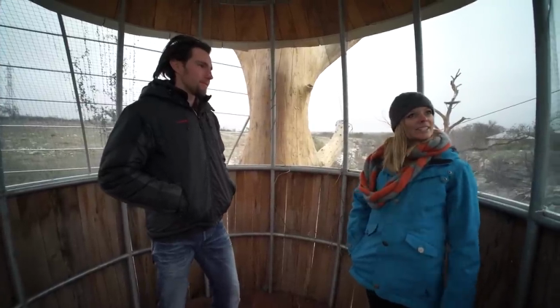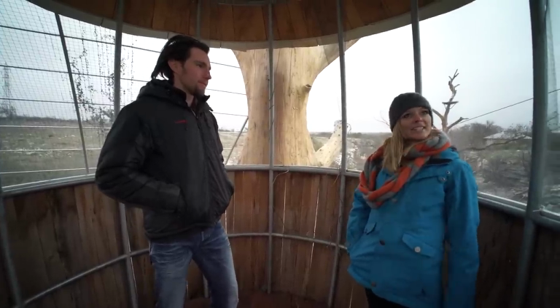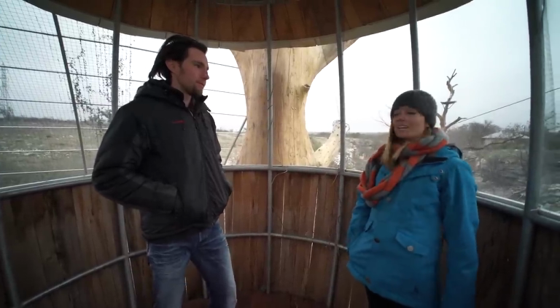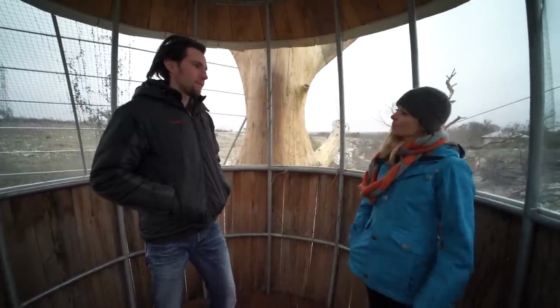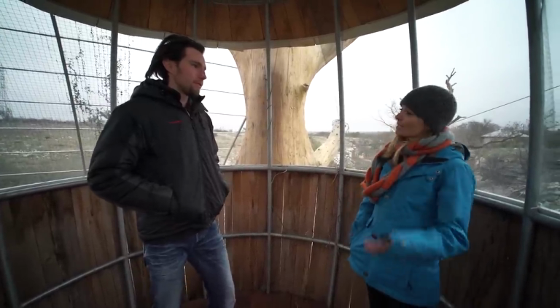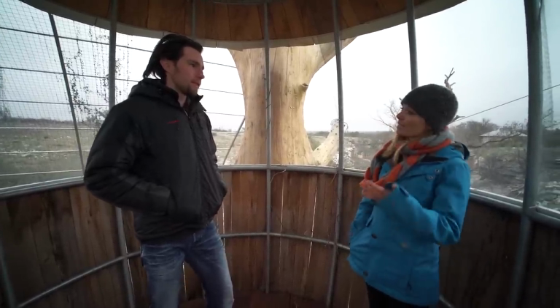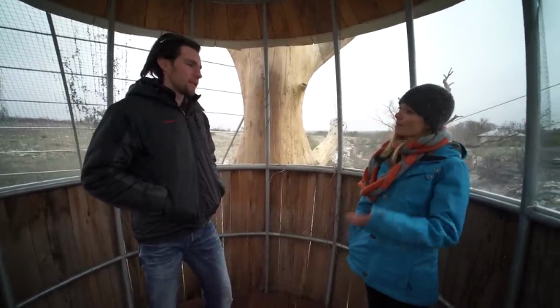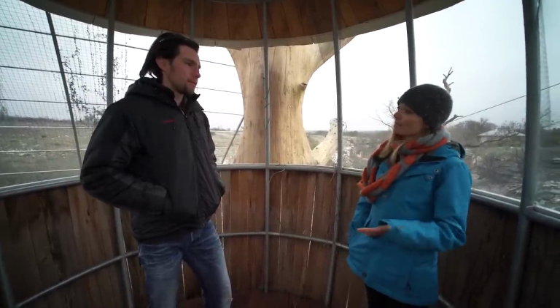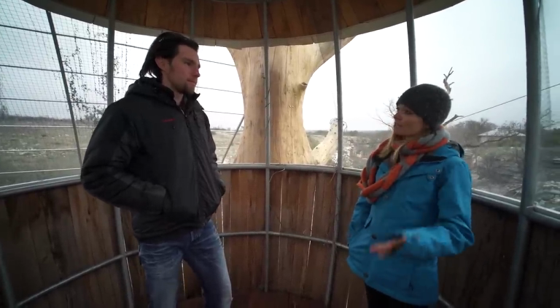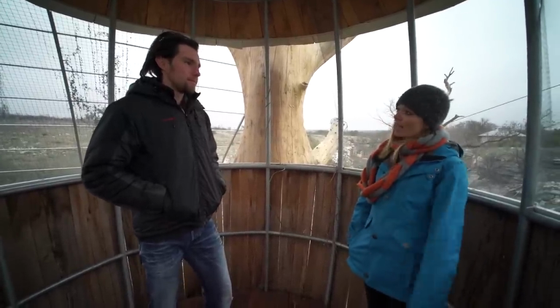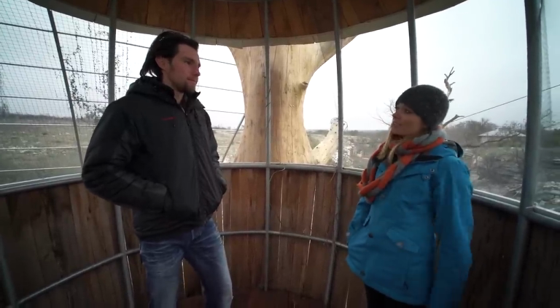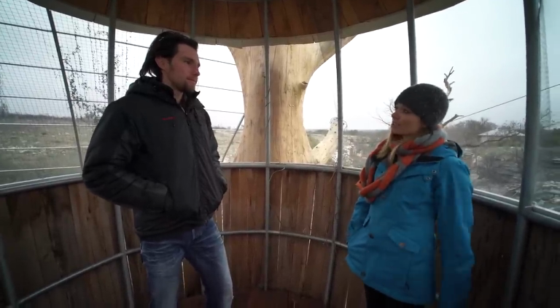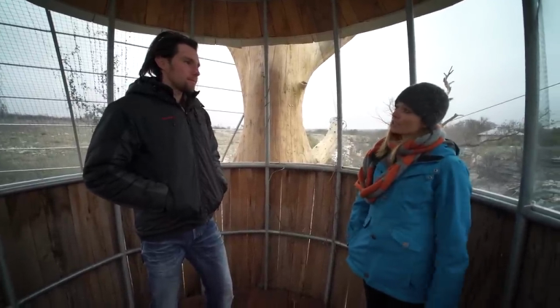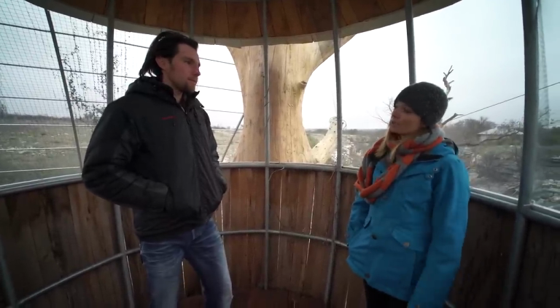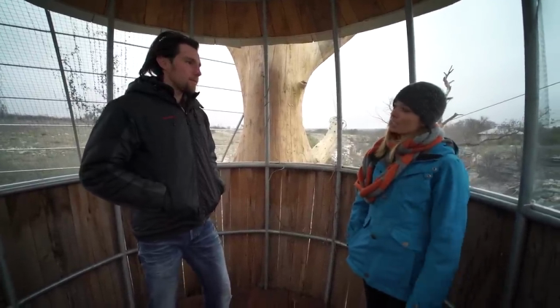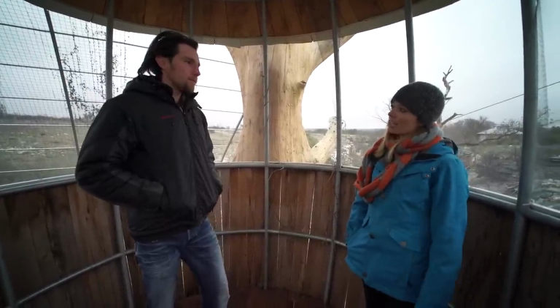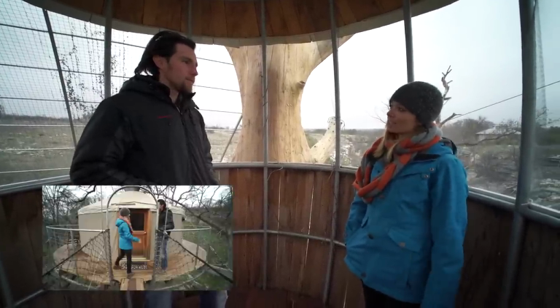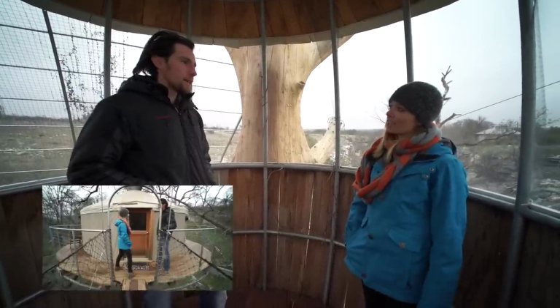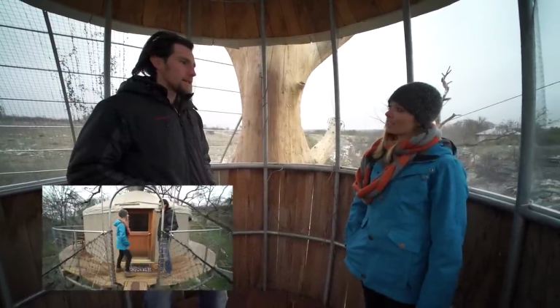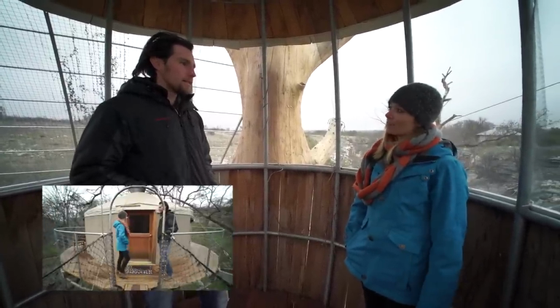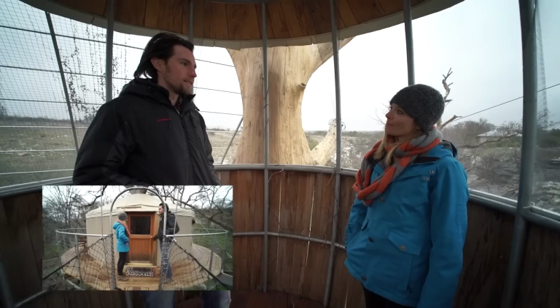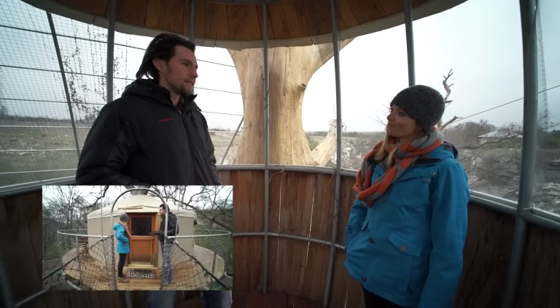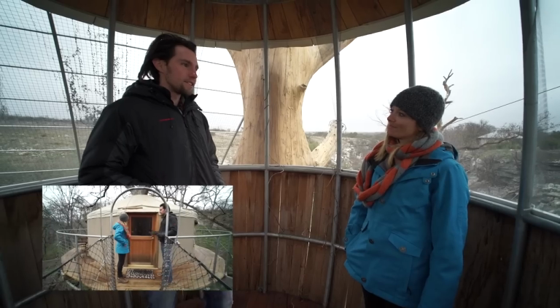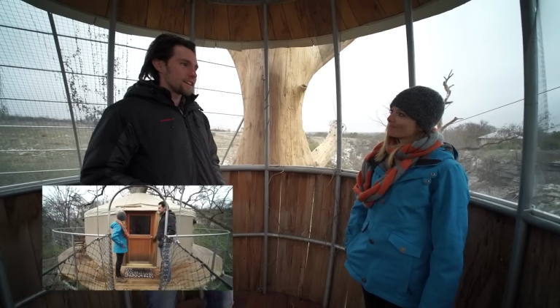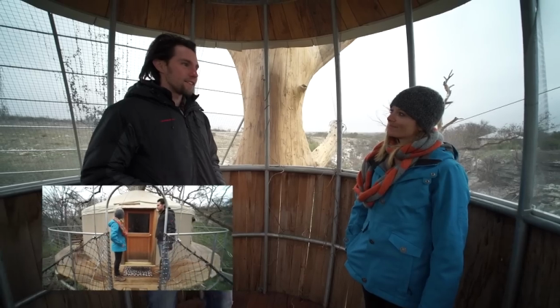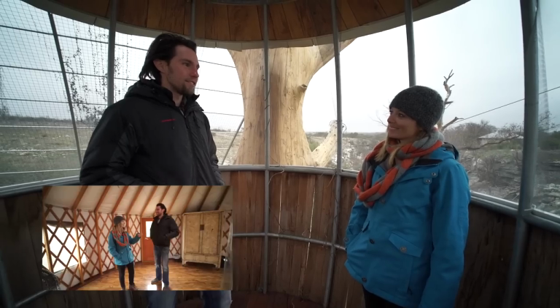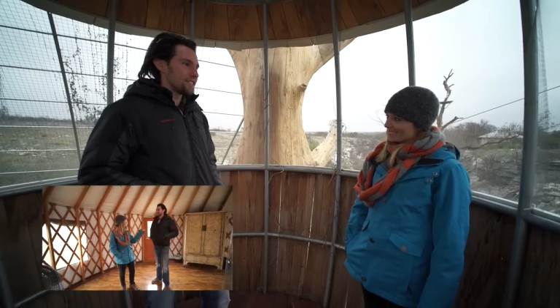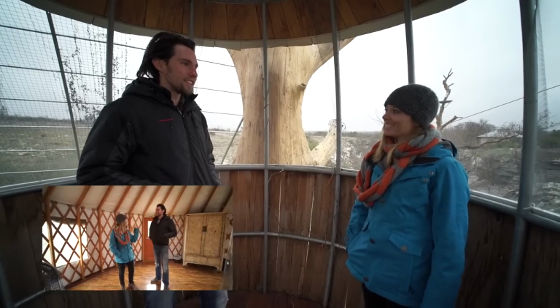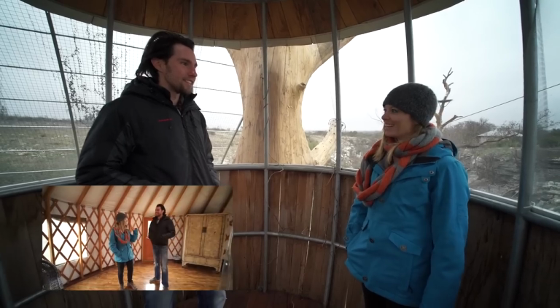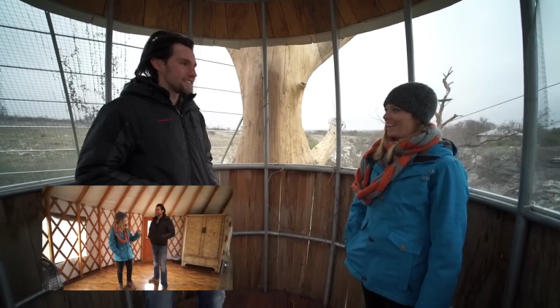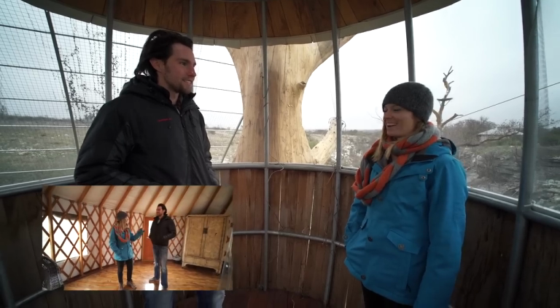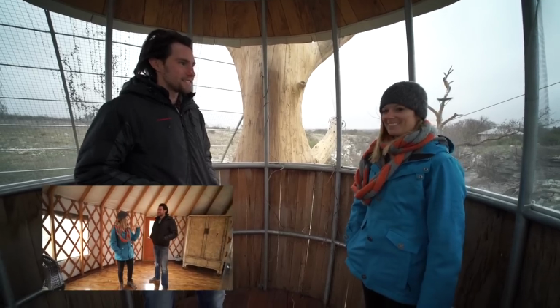Is there anything else we can say about this treehouse, or should we check out the other one? Let's check out the lofty. Okay, awesome.